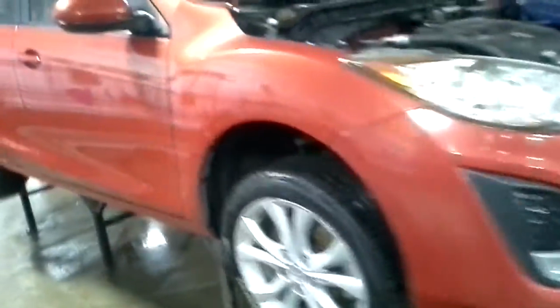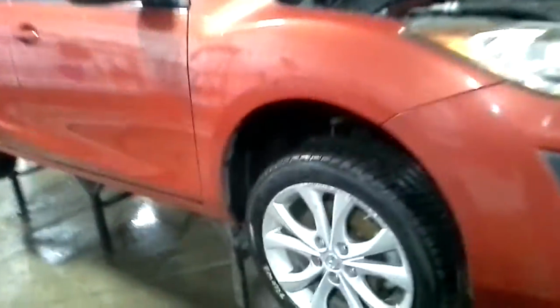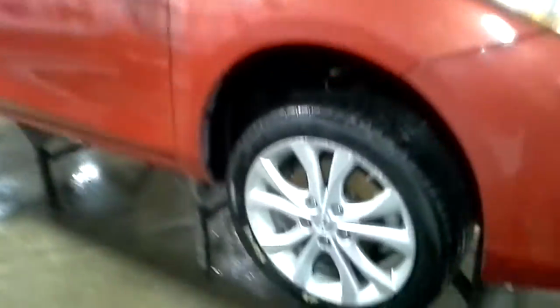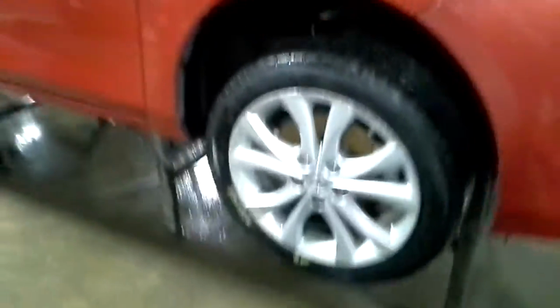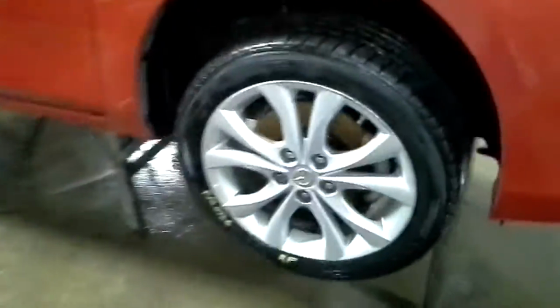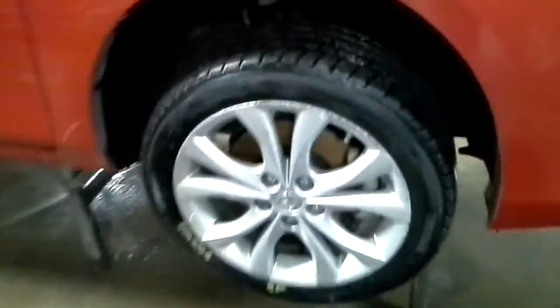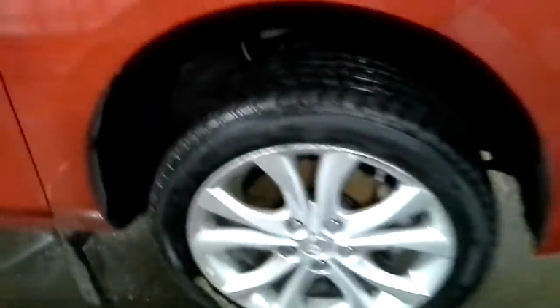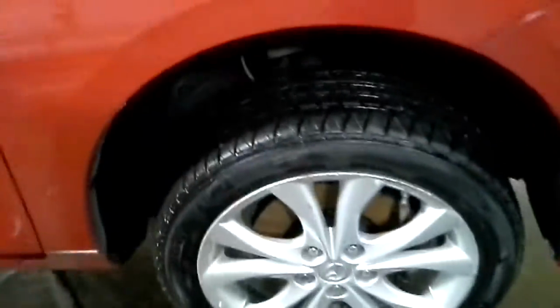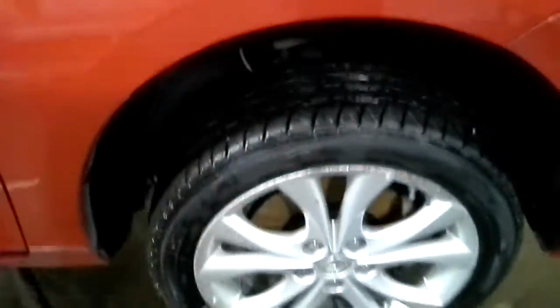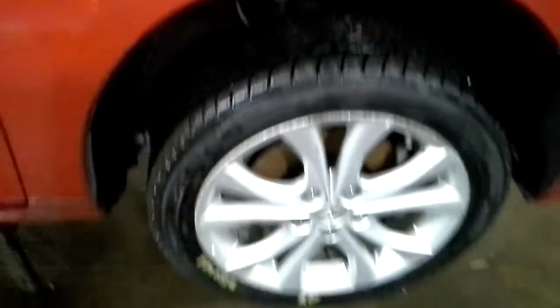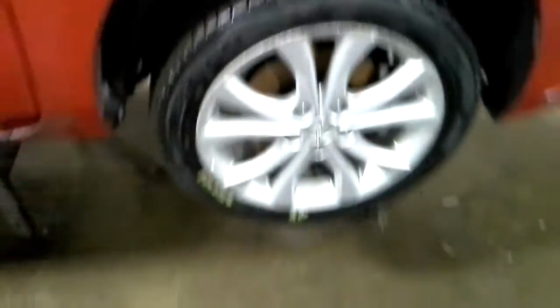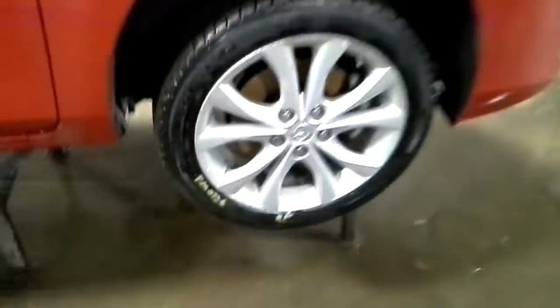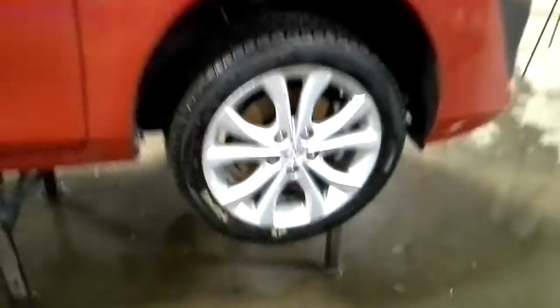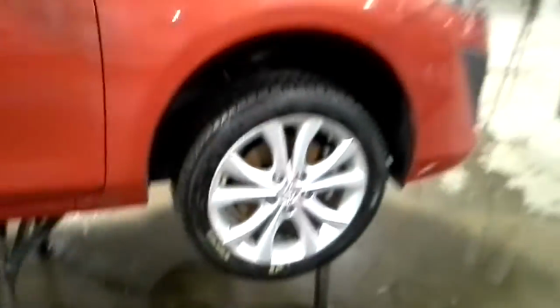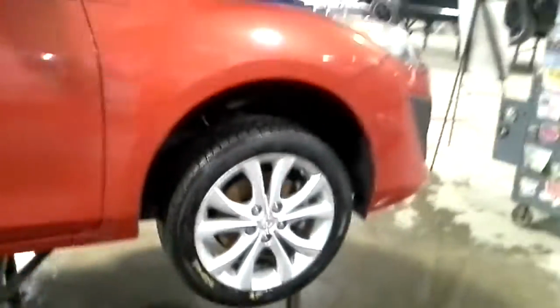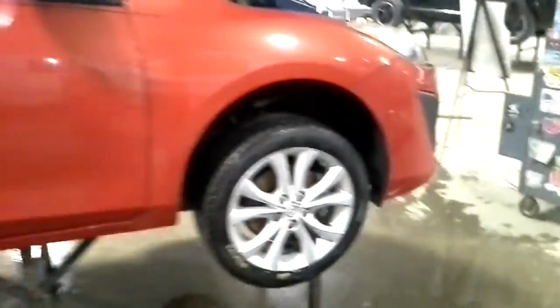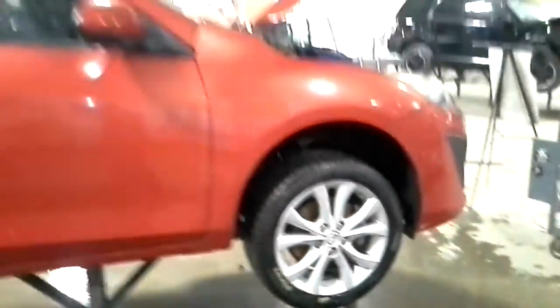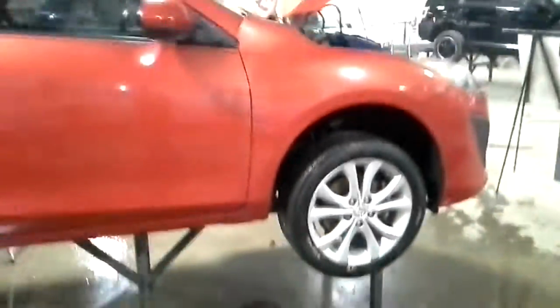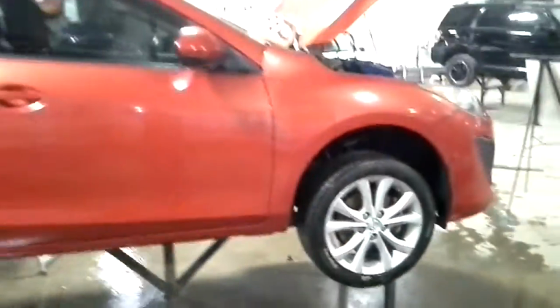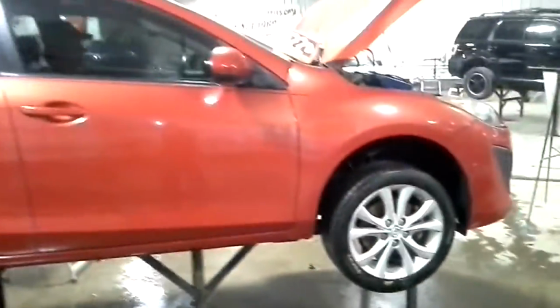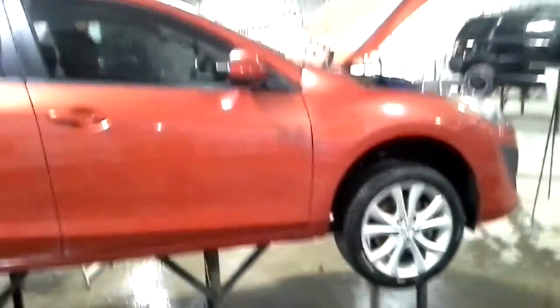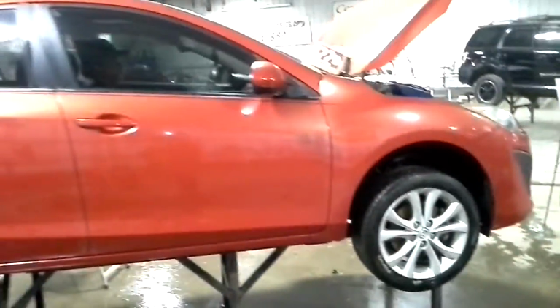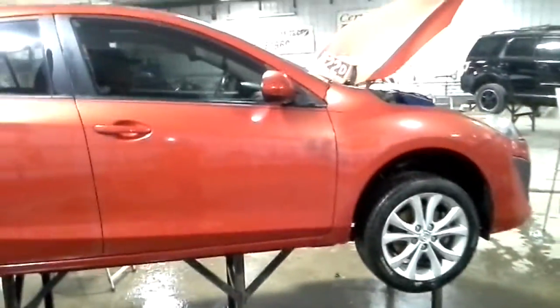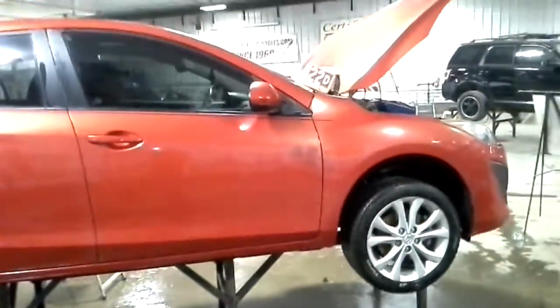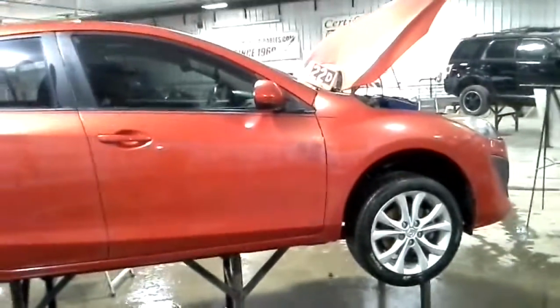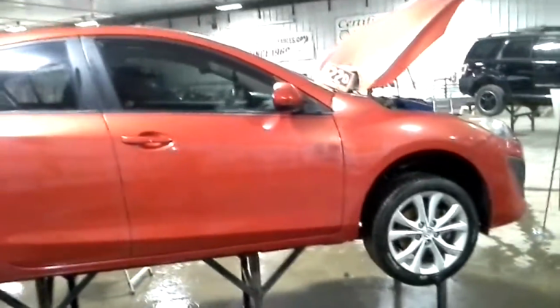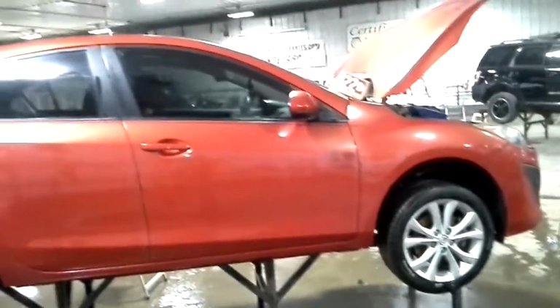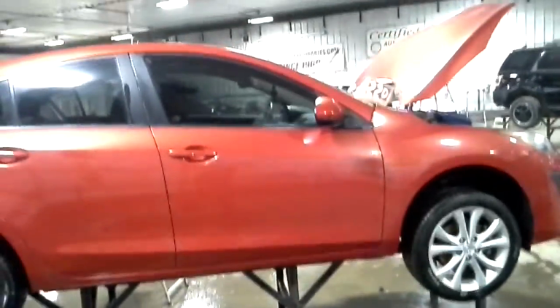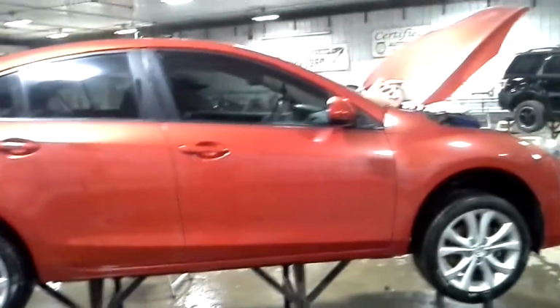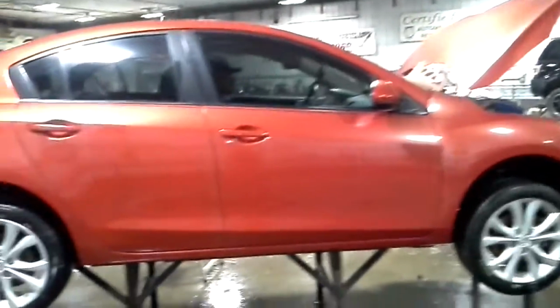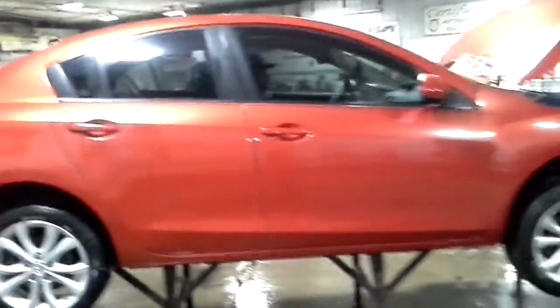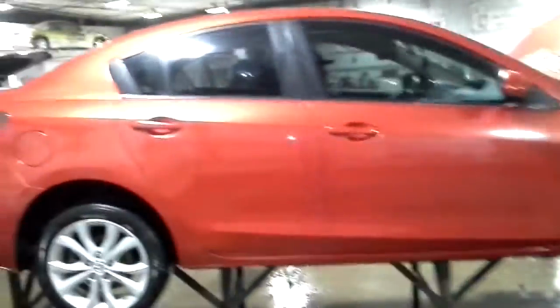Three good tires. Looks like a reddish-orange metallic color.